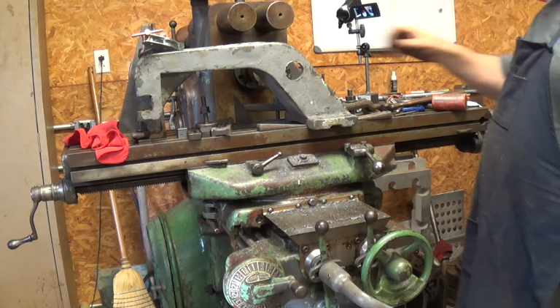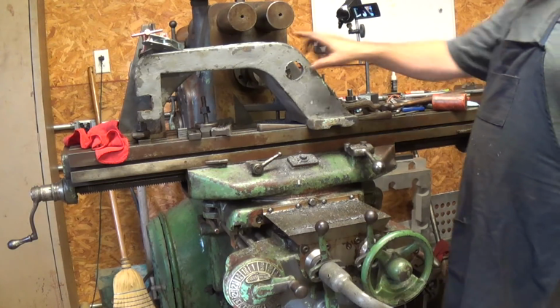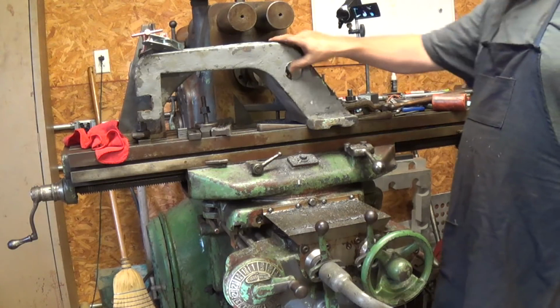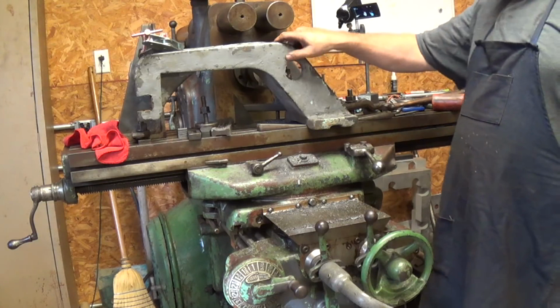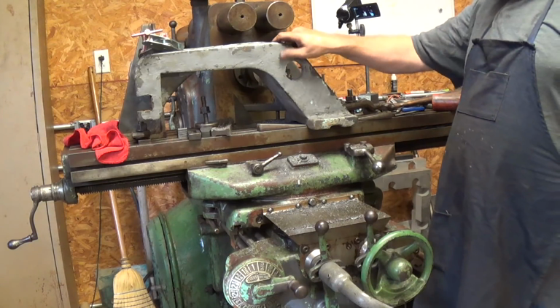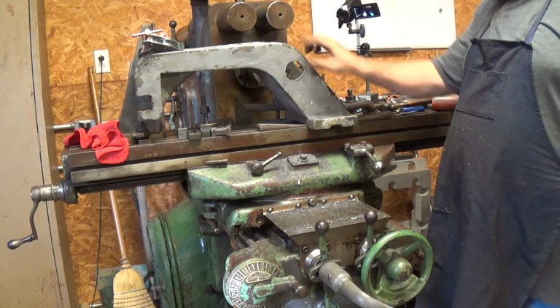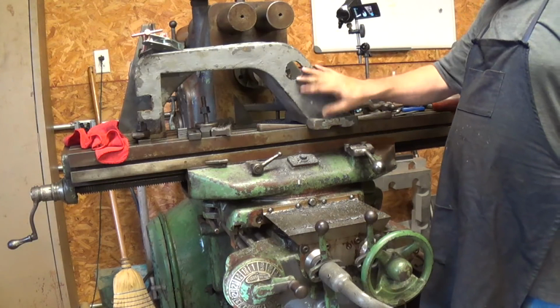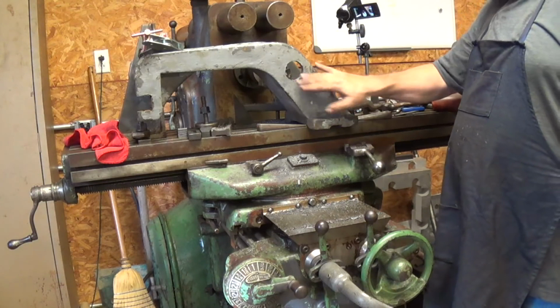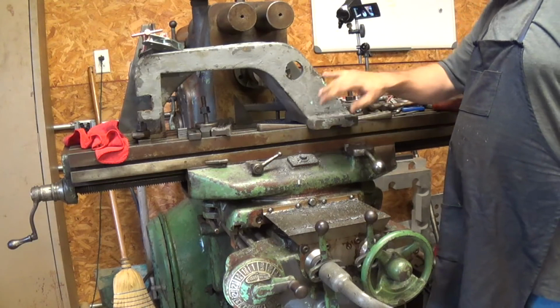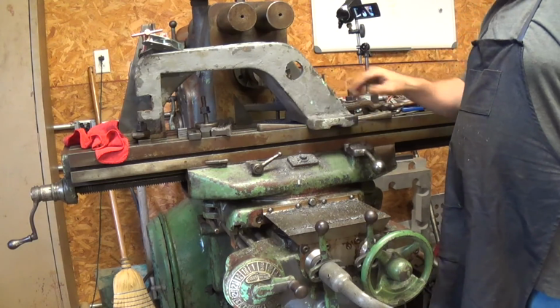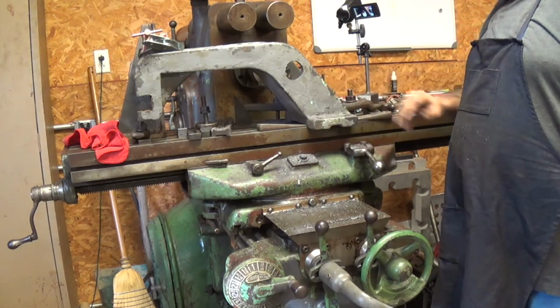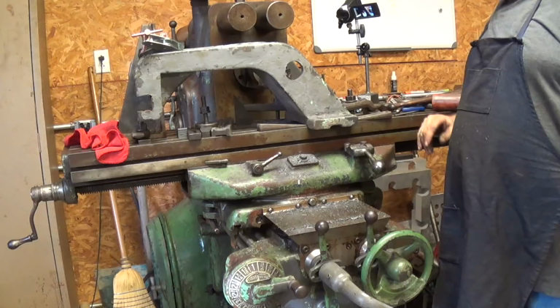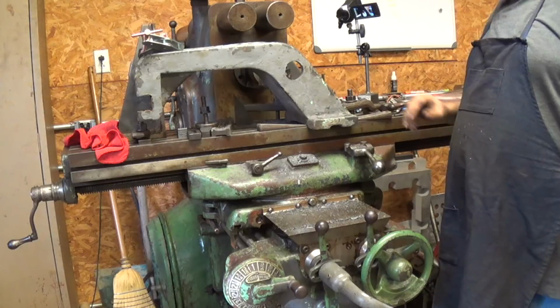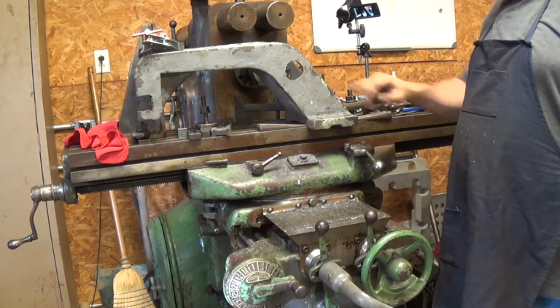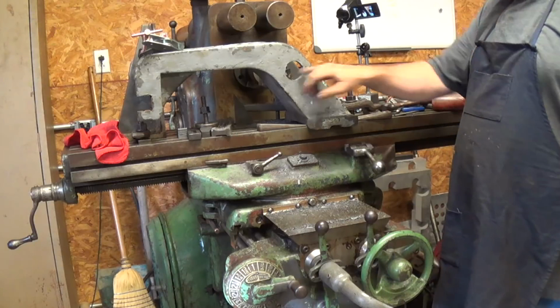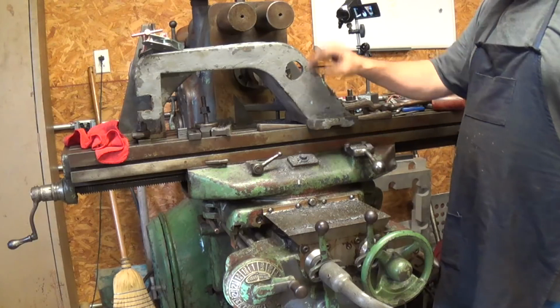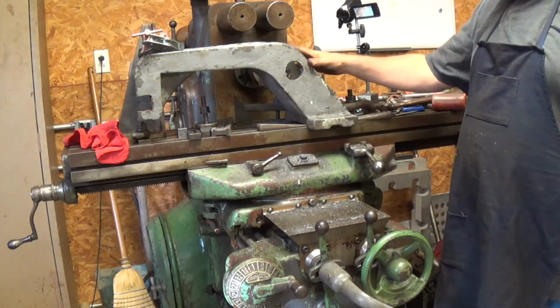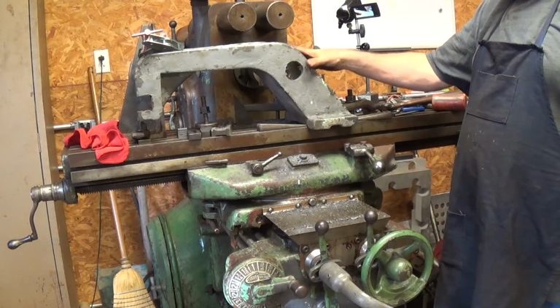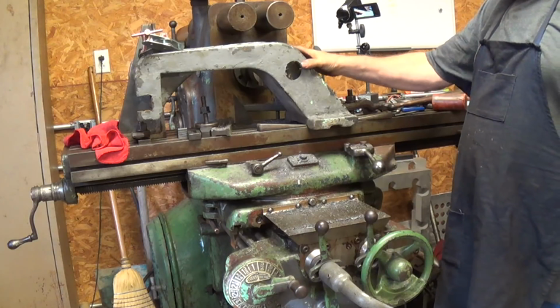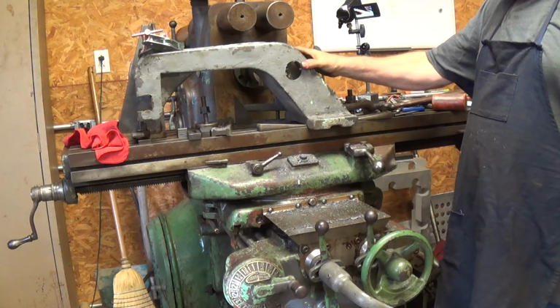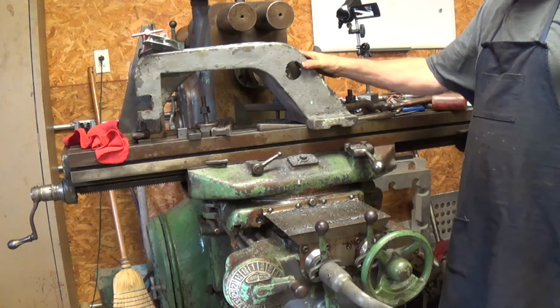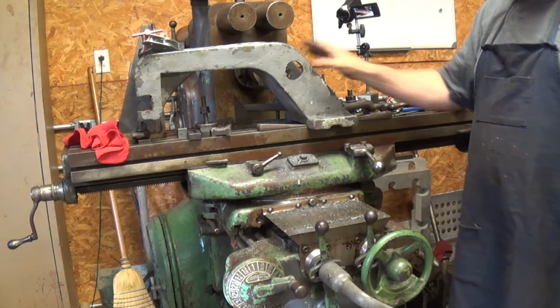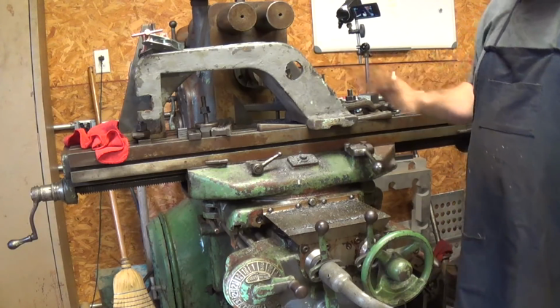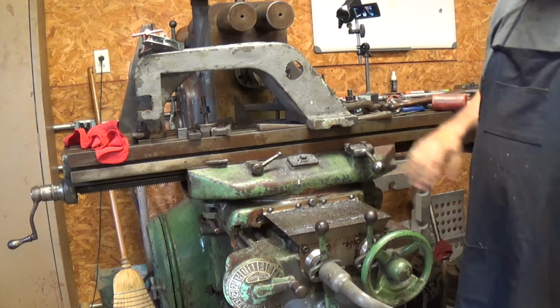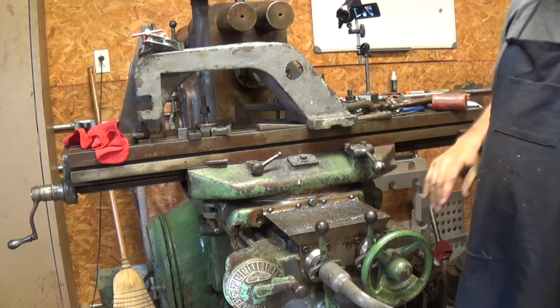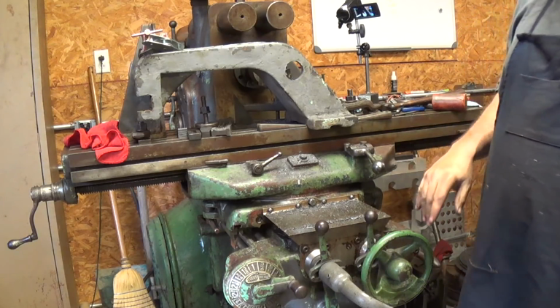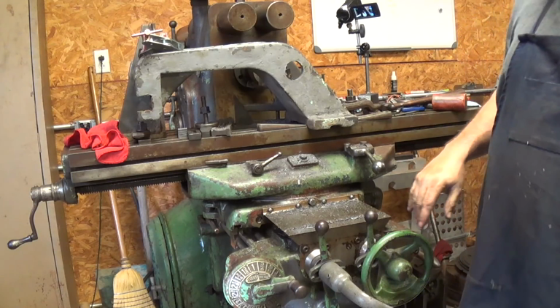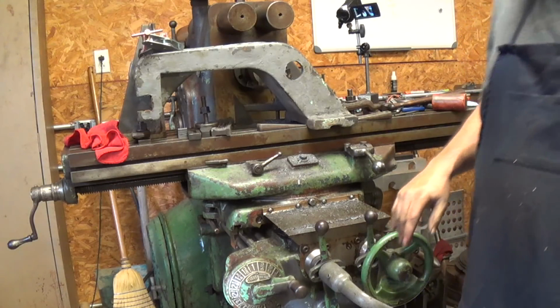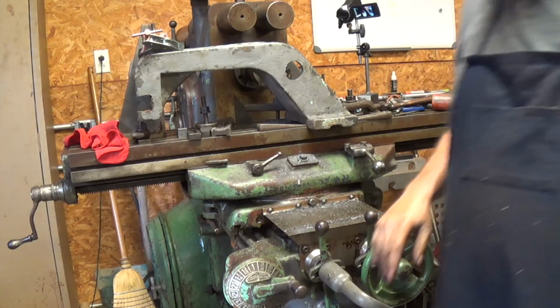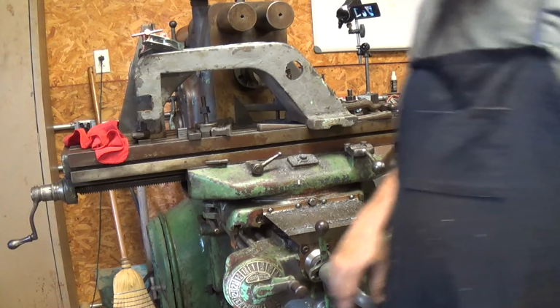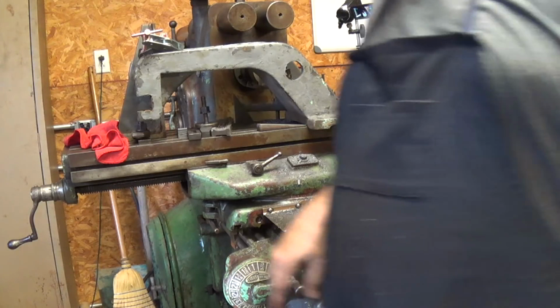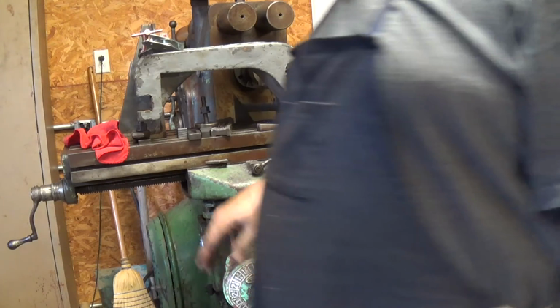Alright guys, there you have it - two inch and two inch. Let's take it off and go try it out.